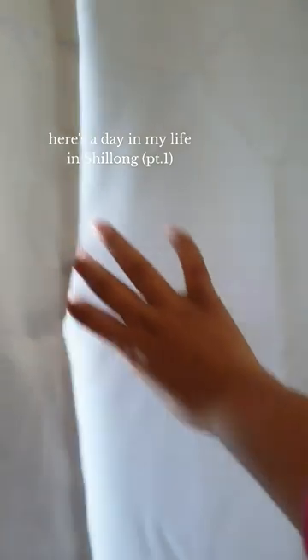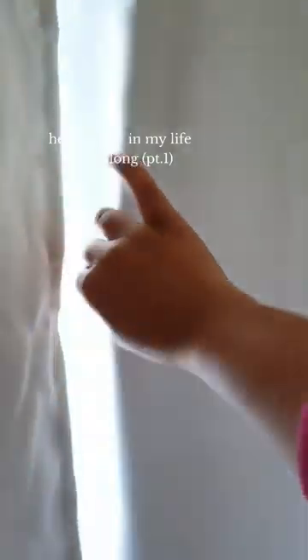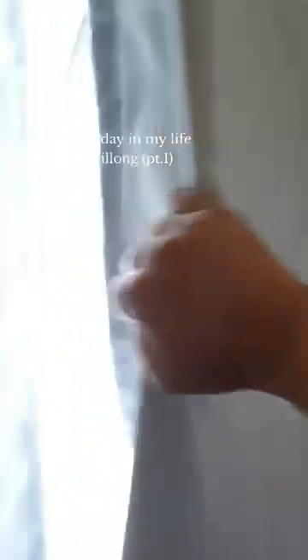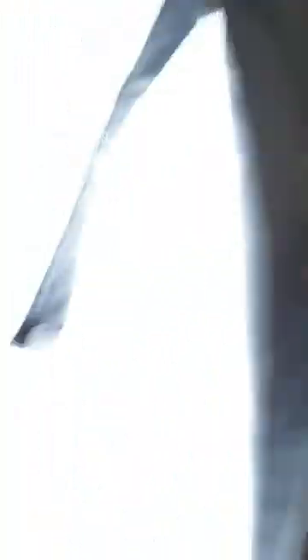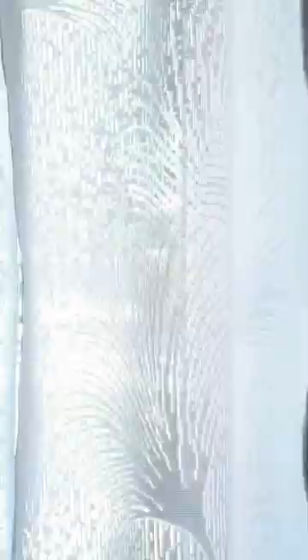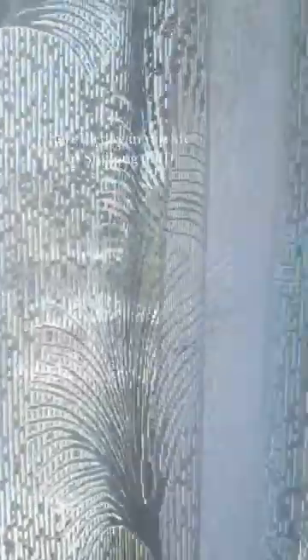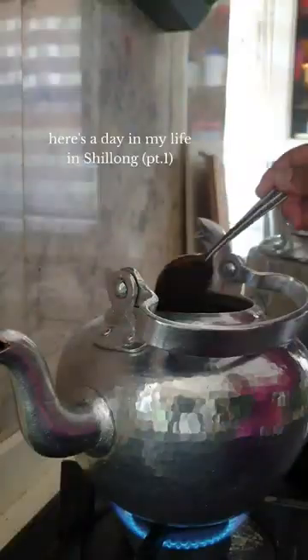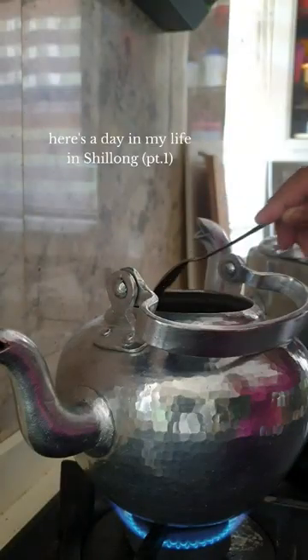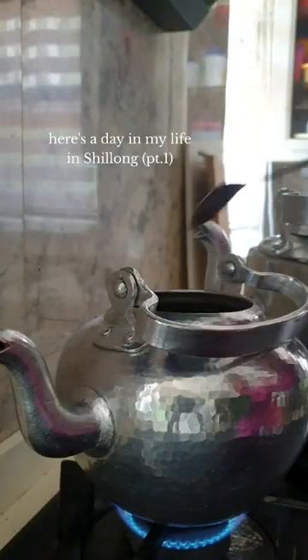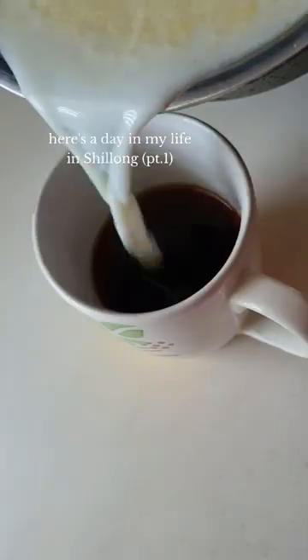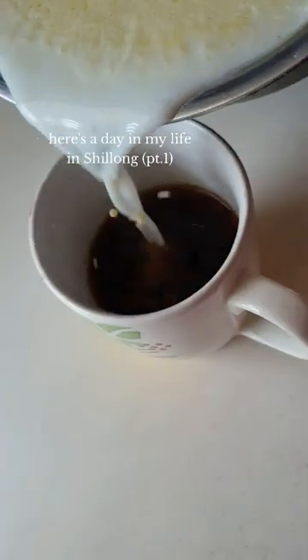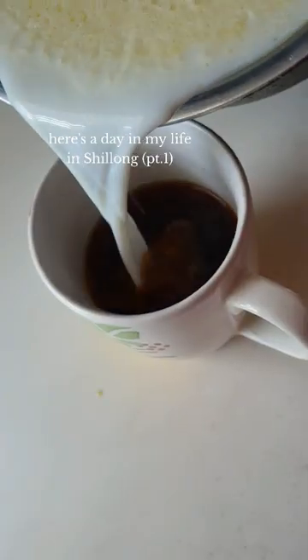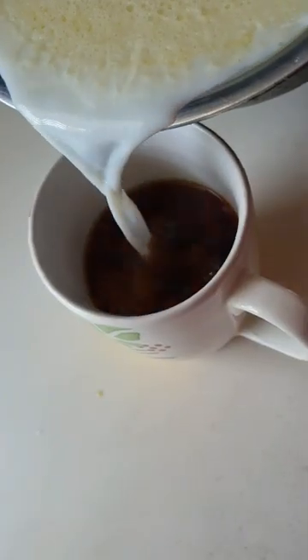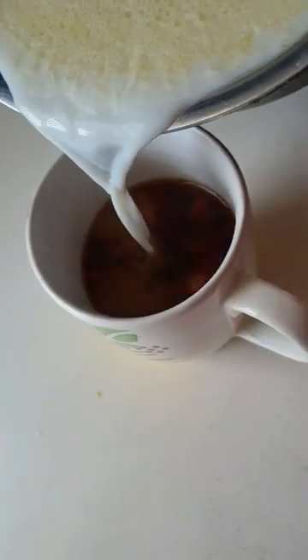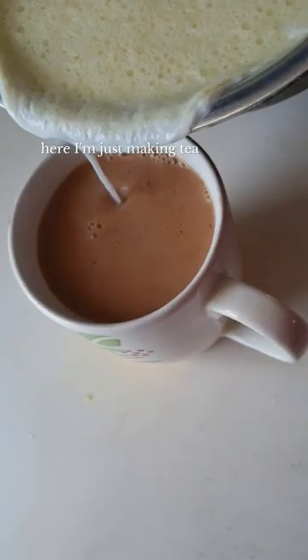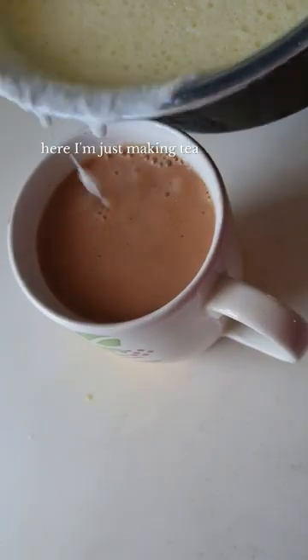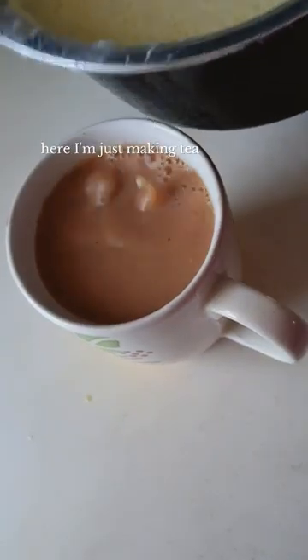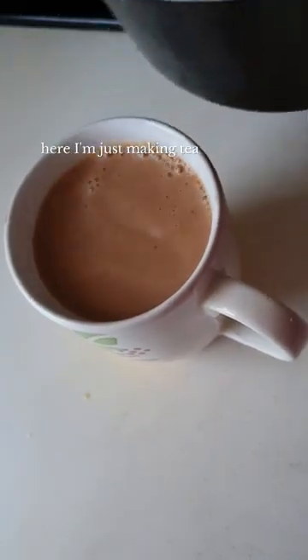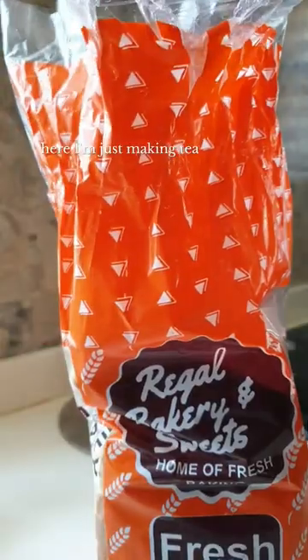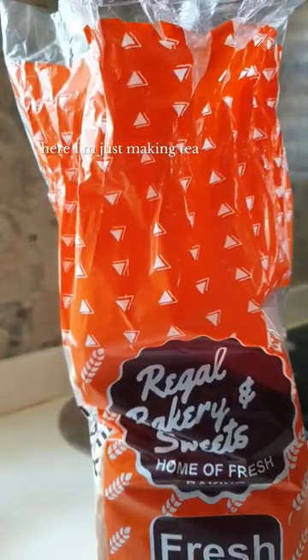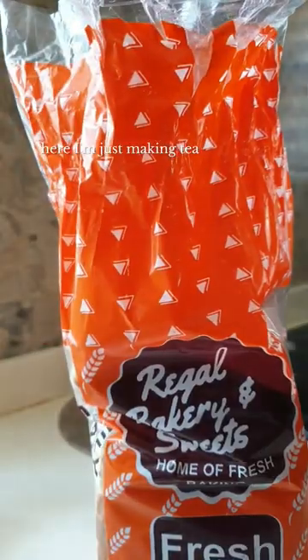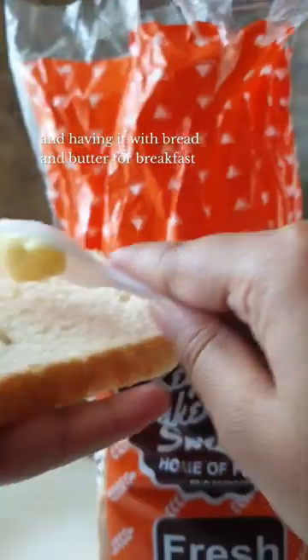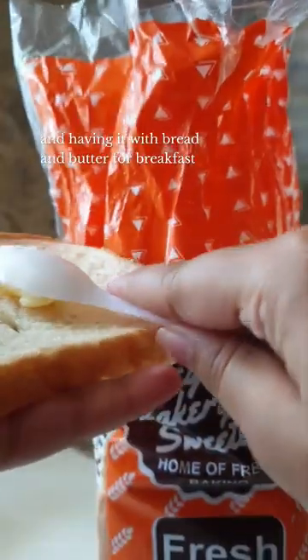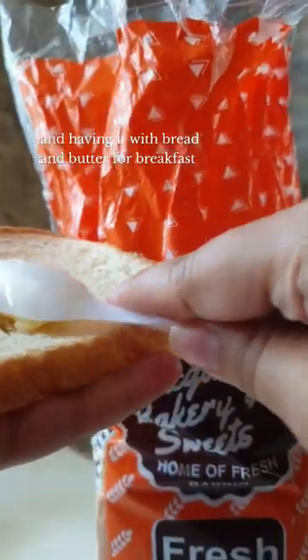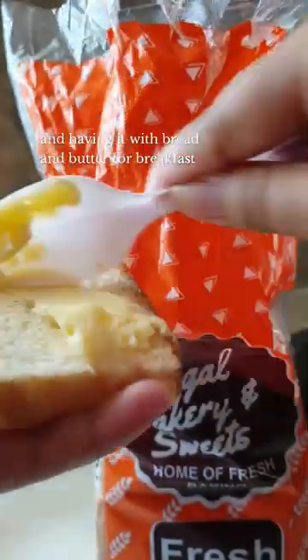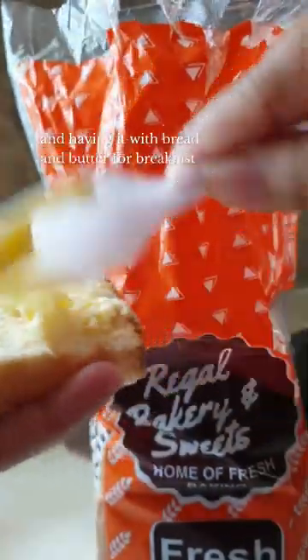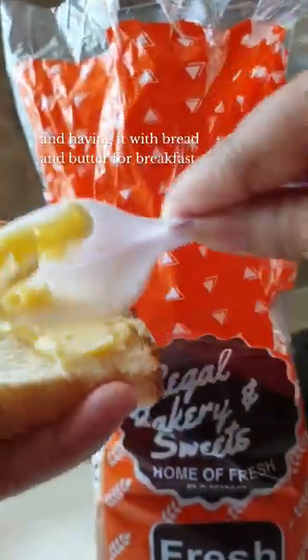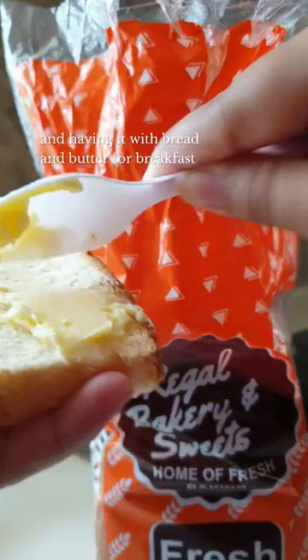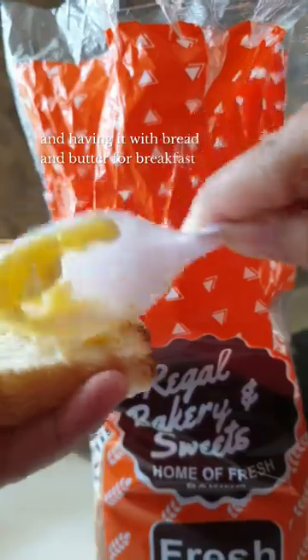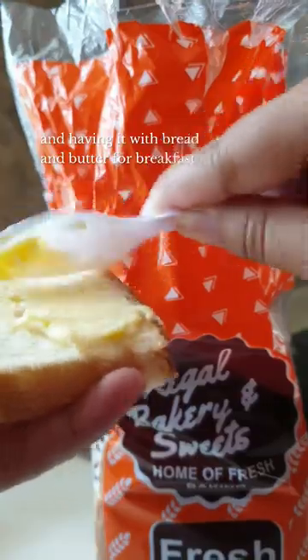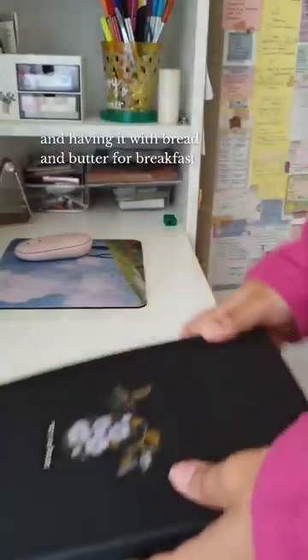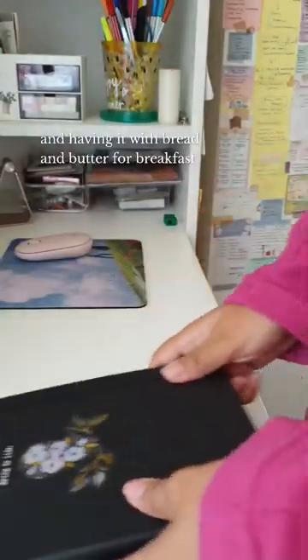Here's the day in my life at home in Shillong. I'm just making tea and having it with bread and butter for breakfast.